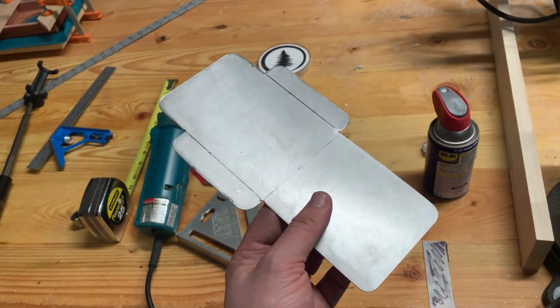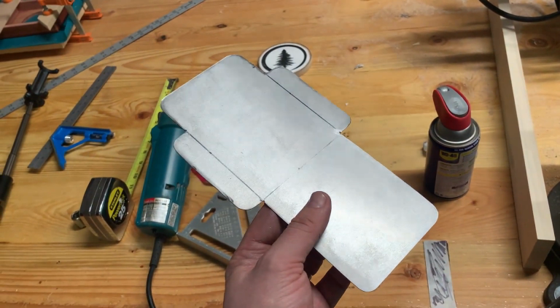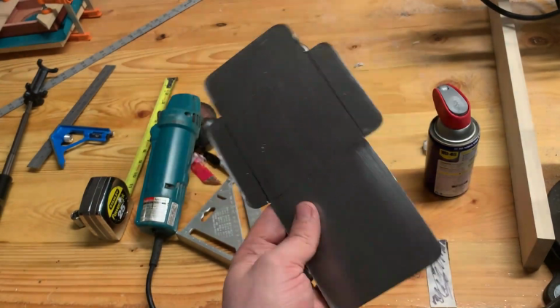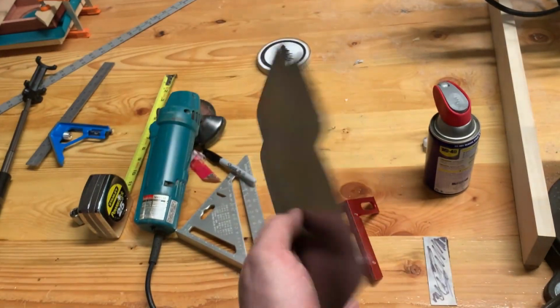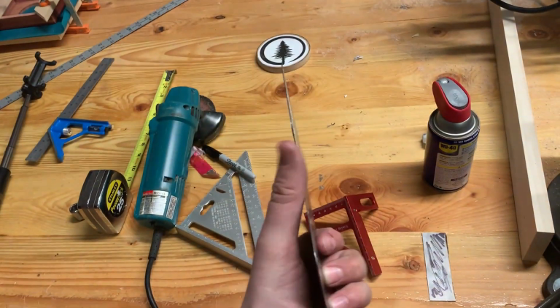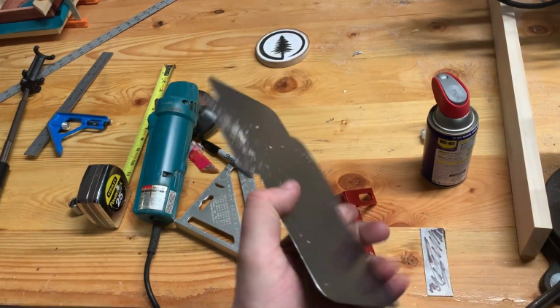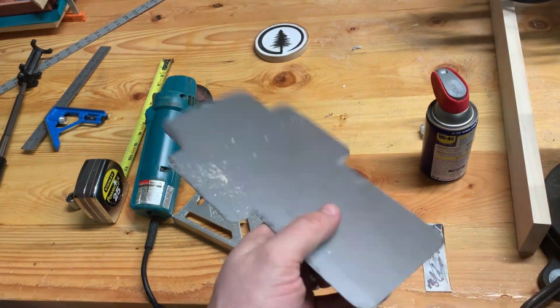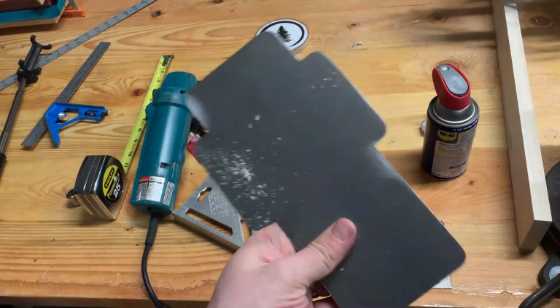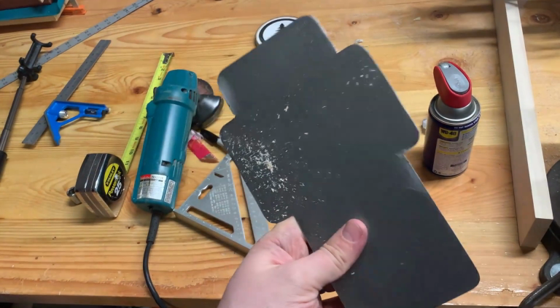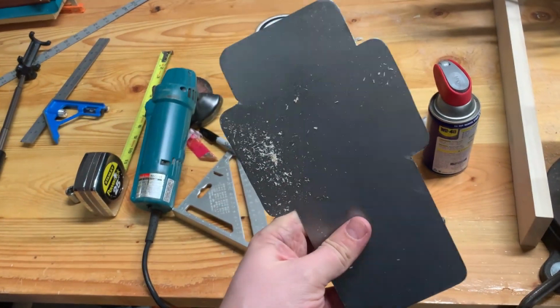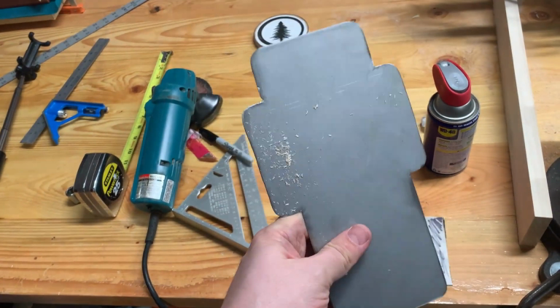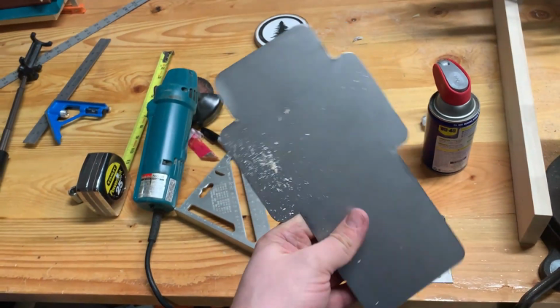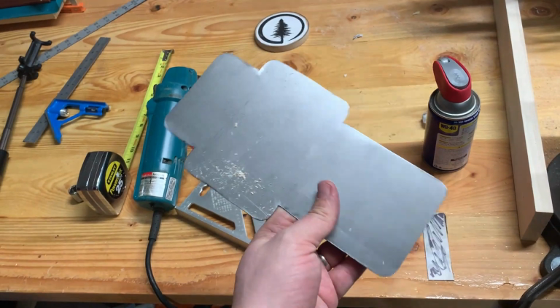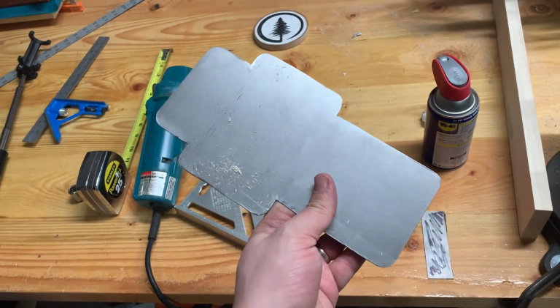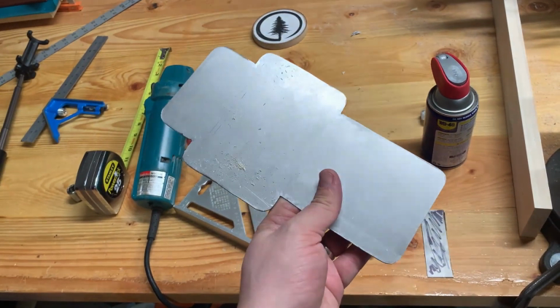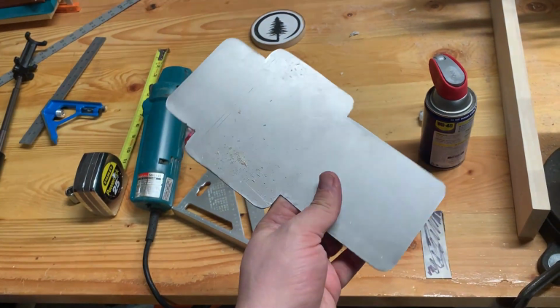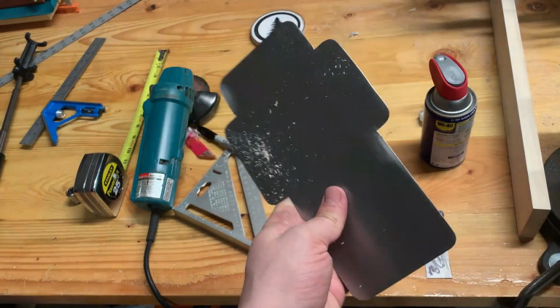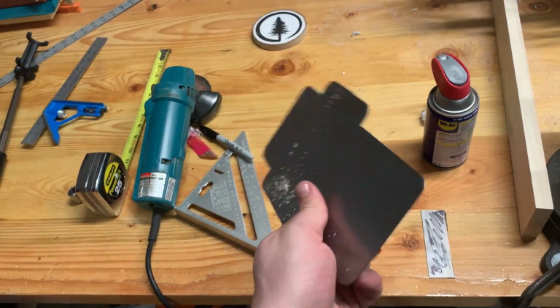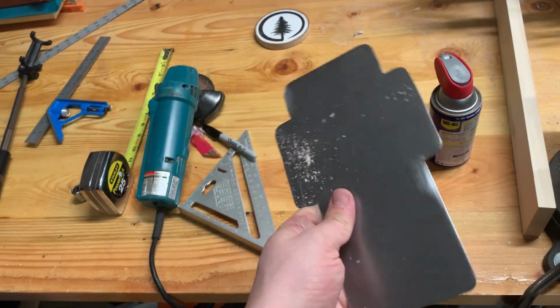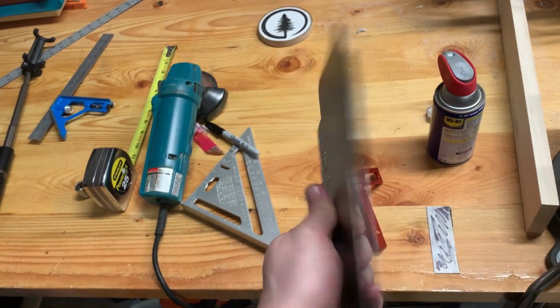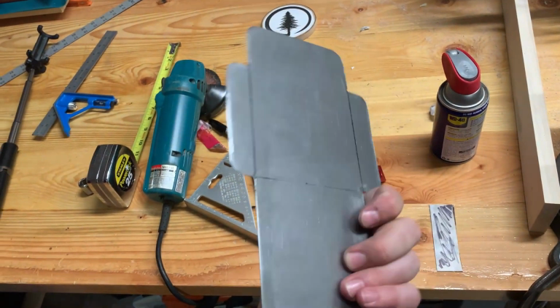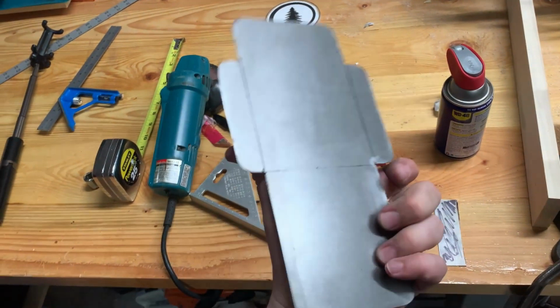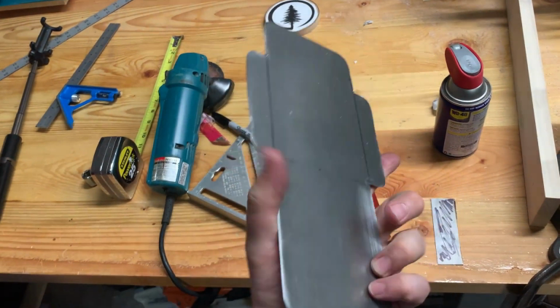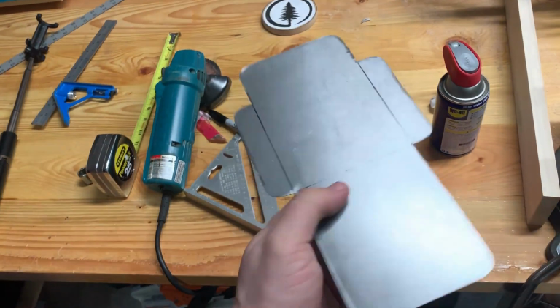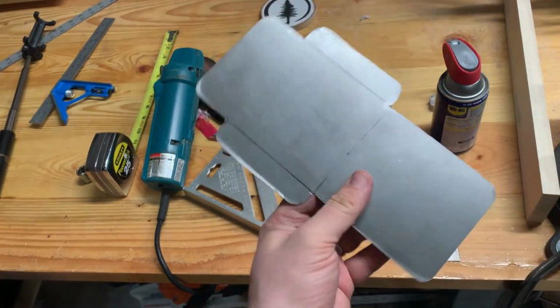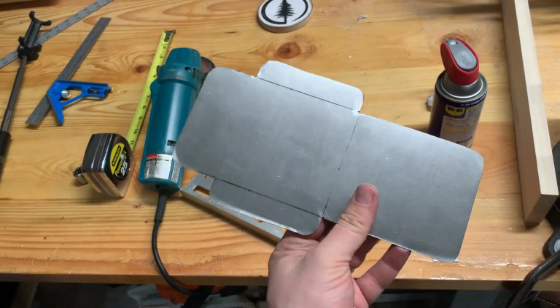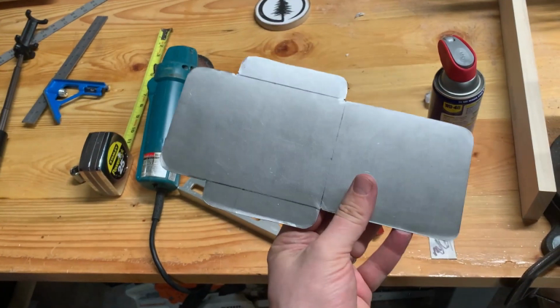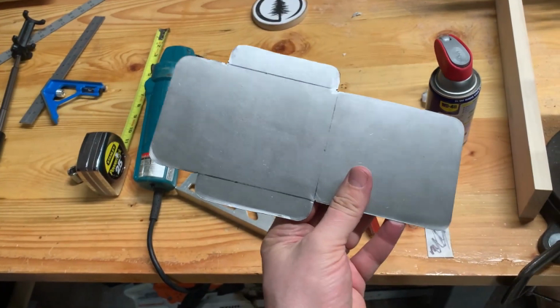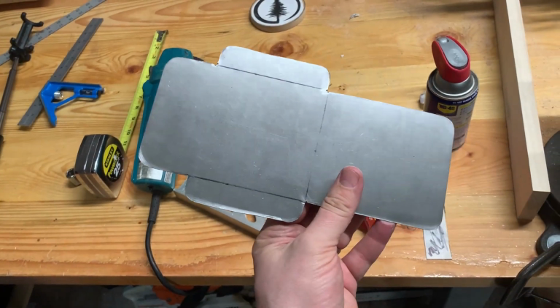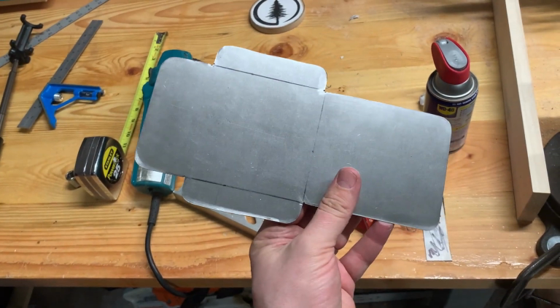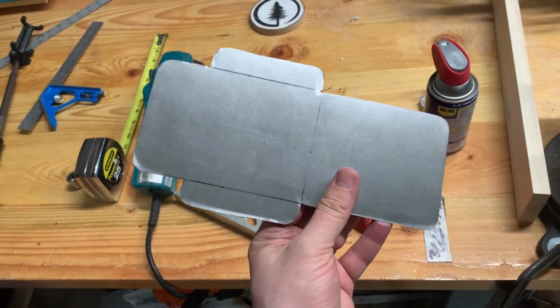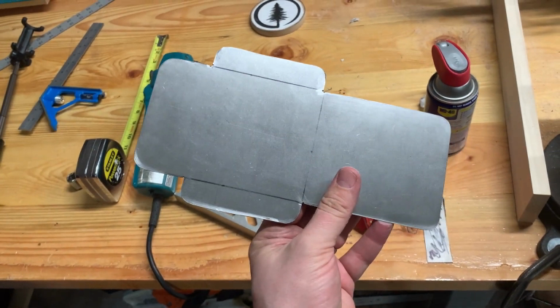We got the template cut out, no sharp edges, and now we just need to bend up the sides.